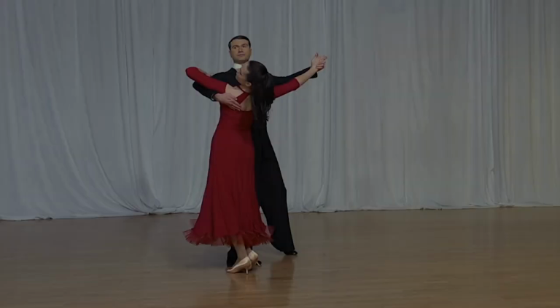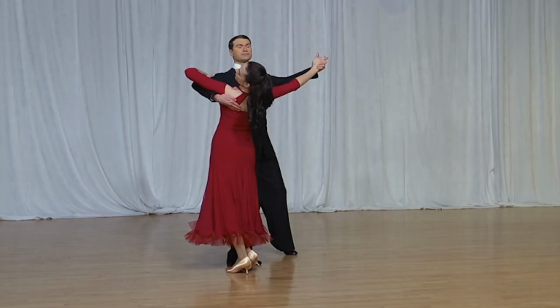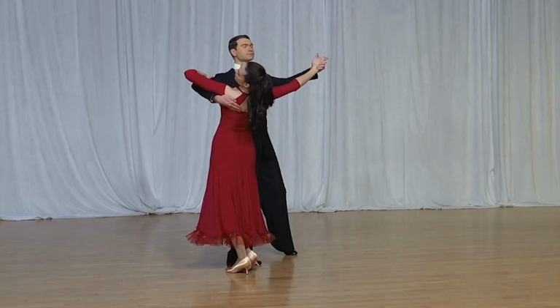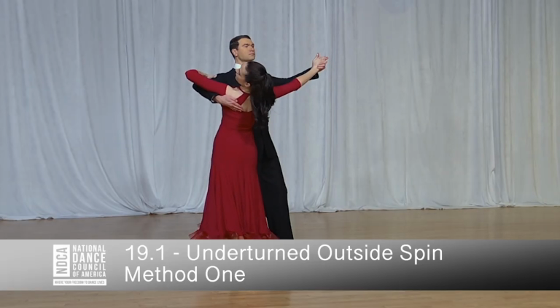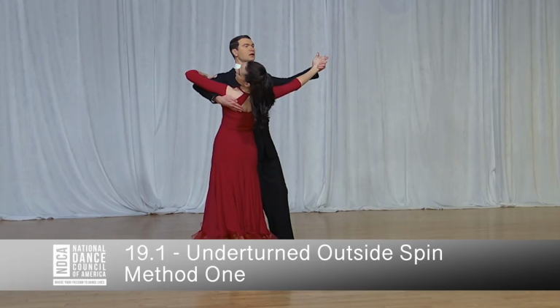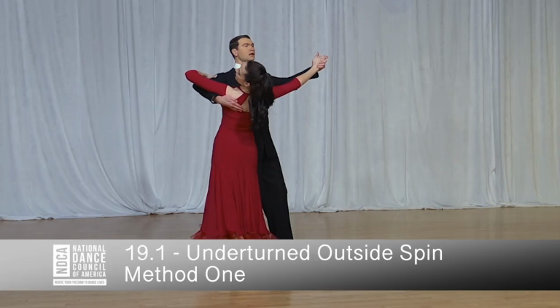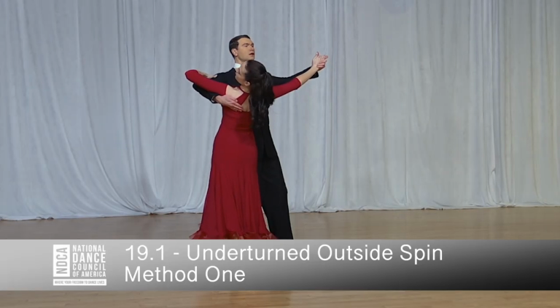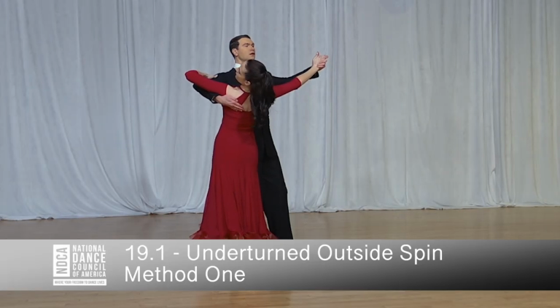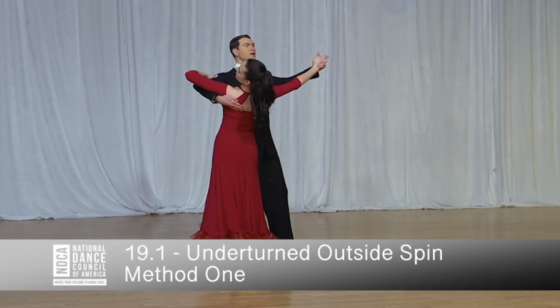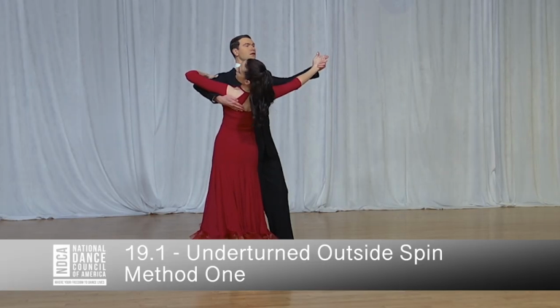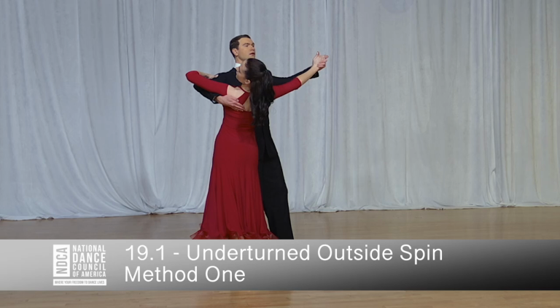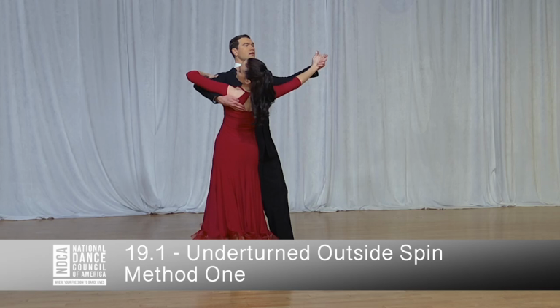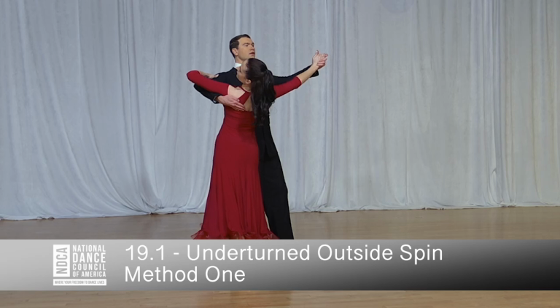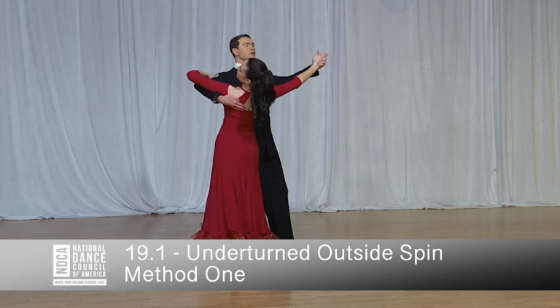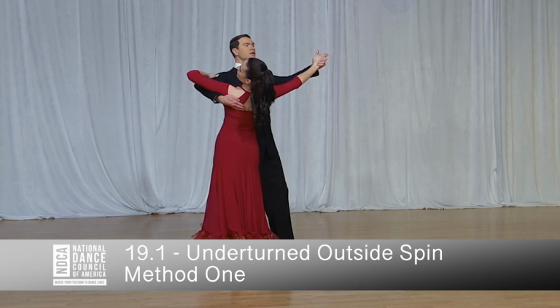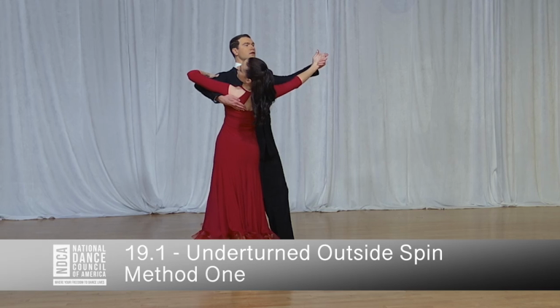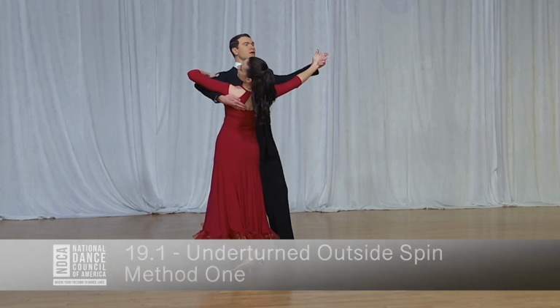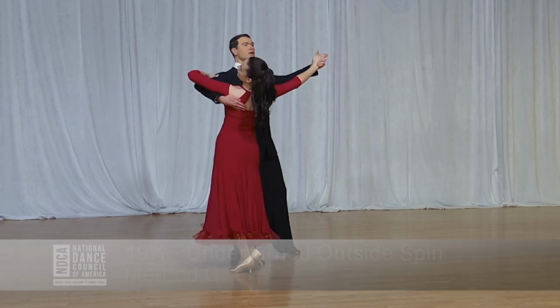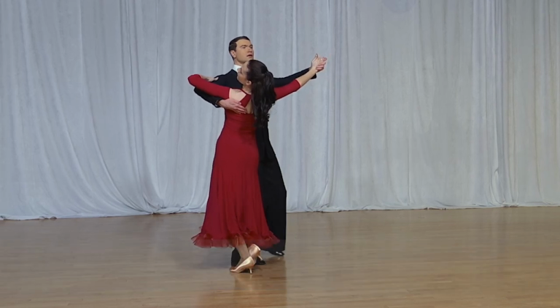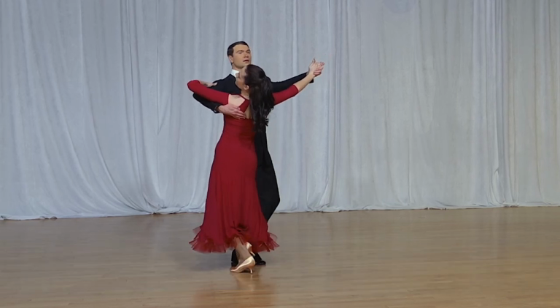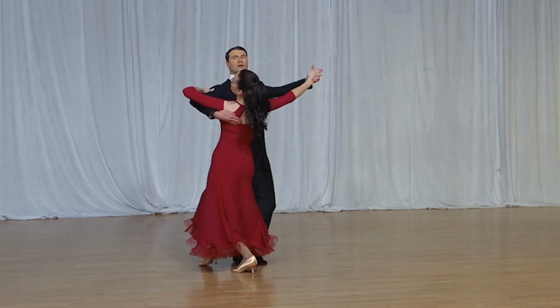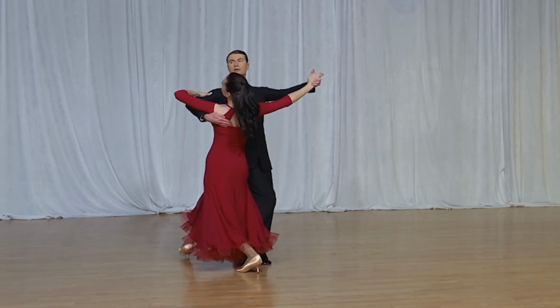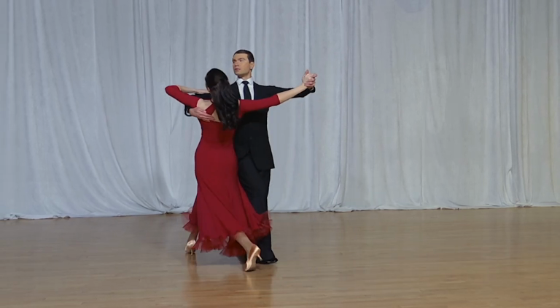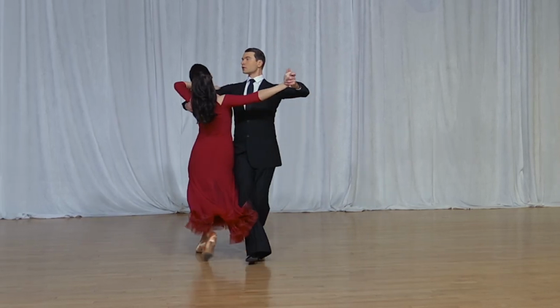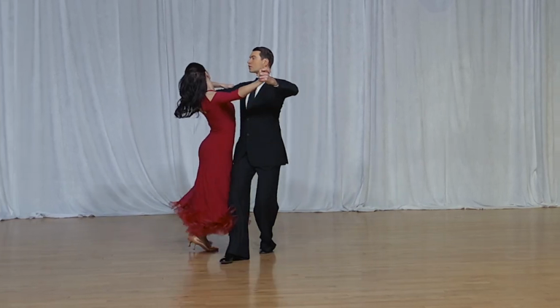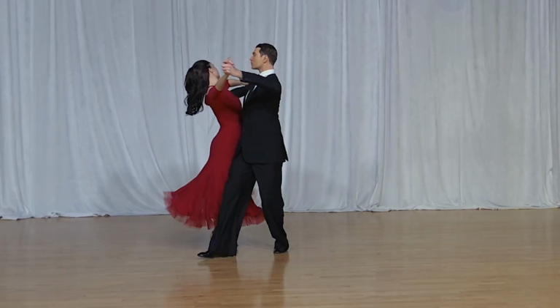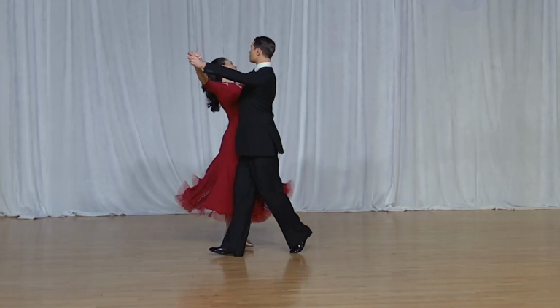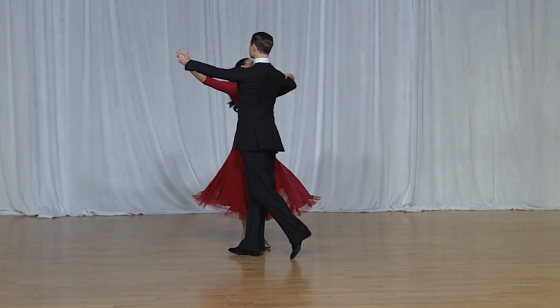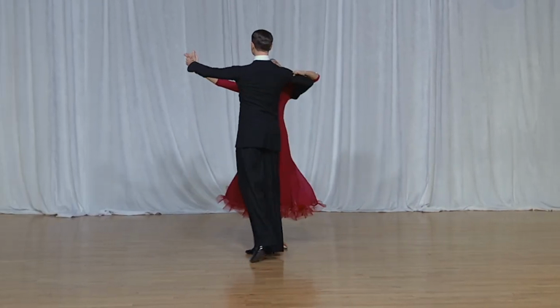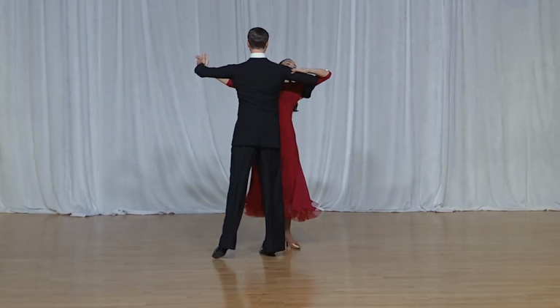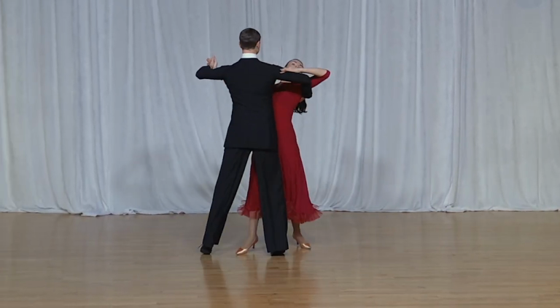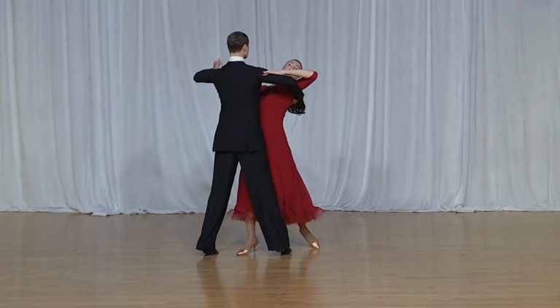Underturned outside spin, method 1. And 1, 2, 3.